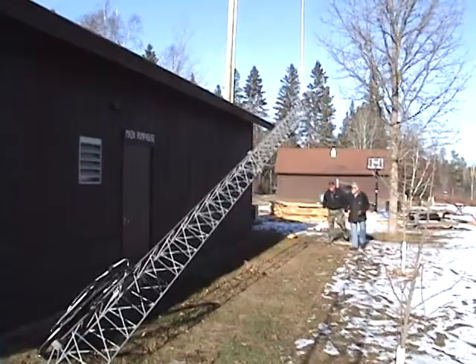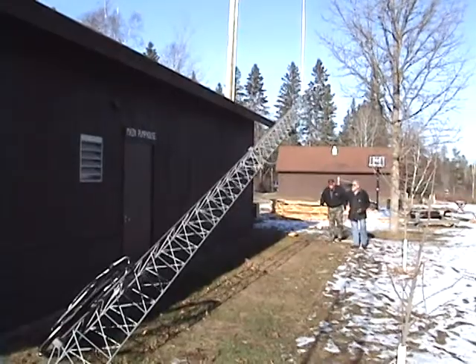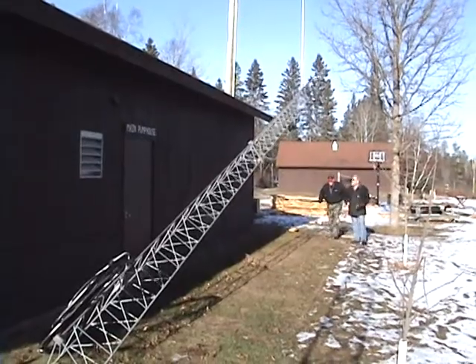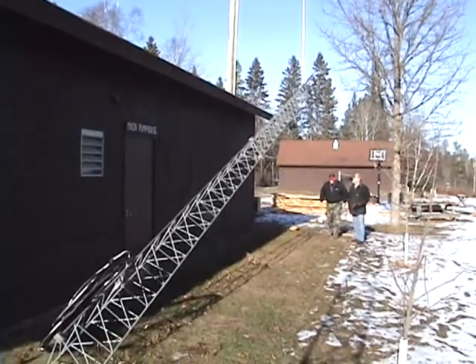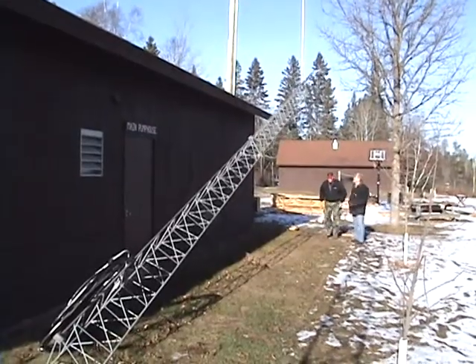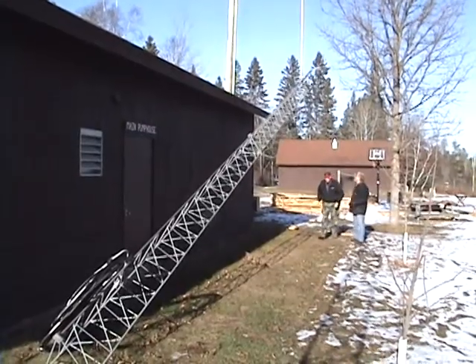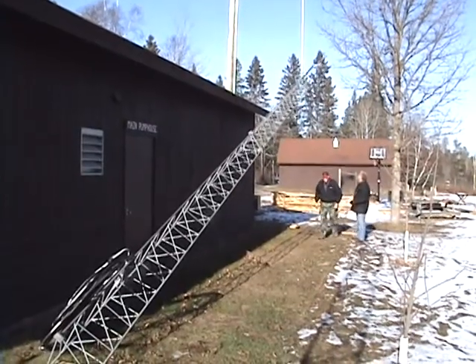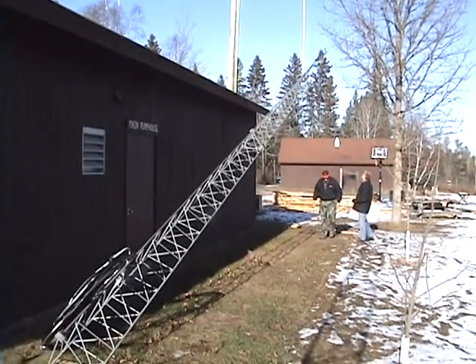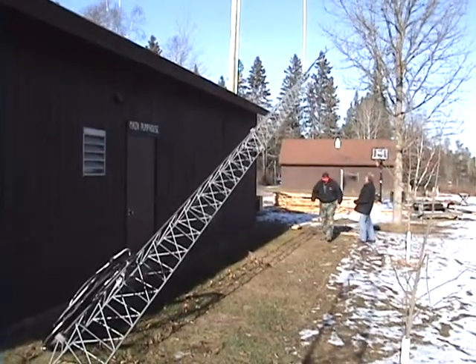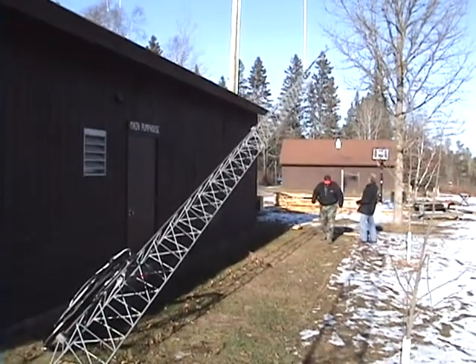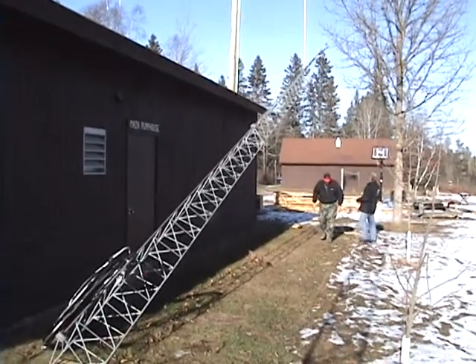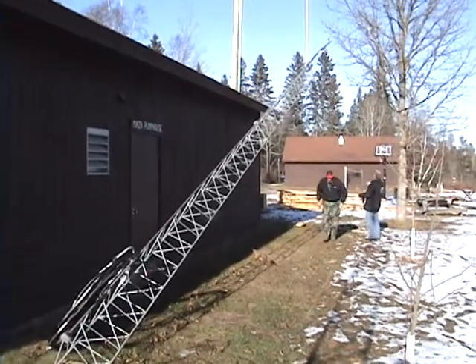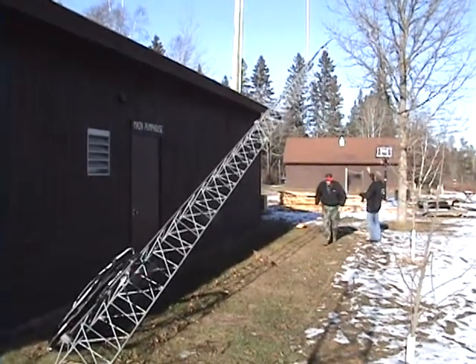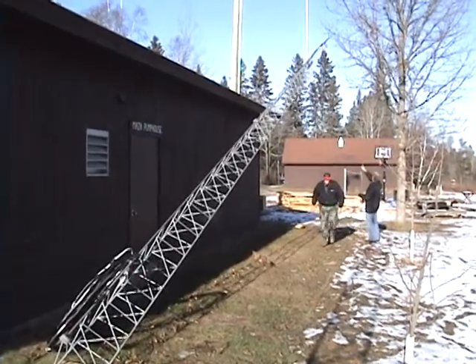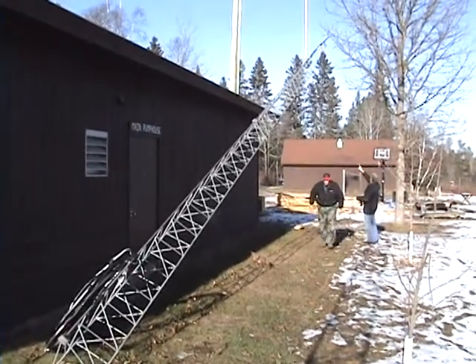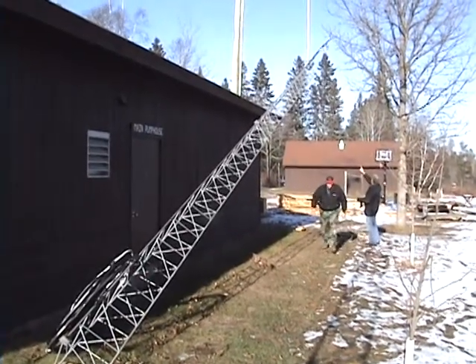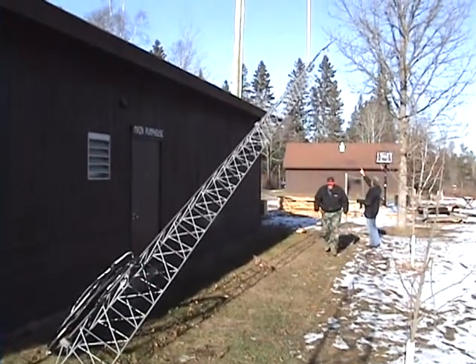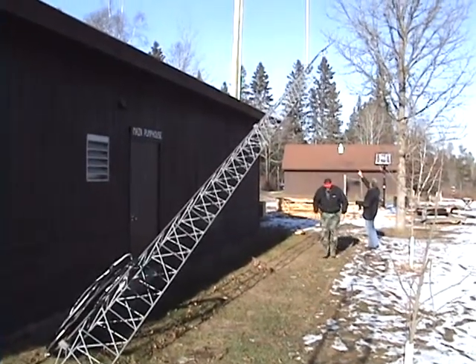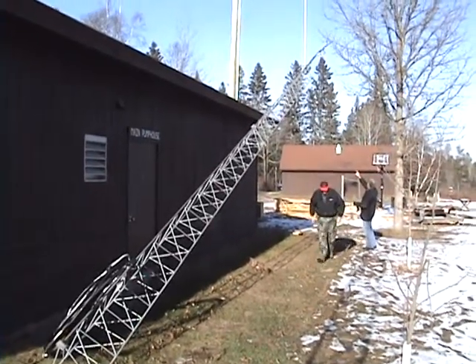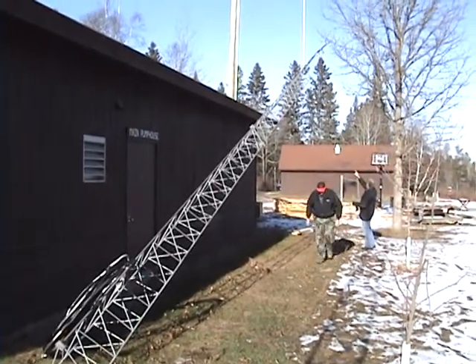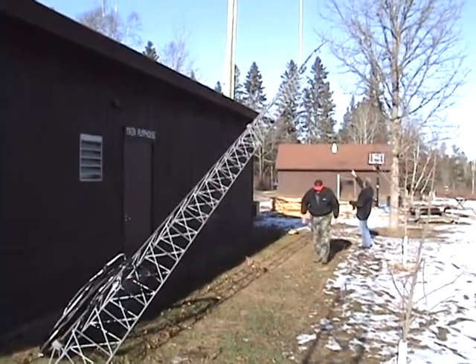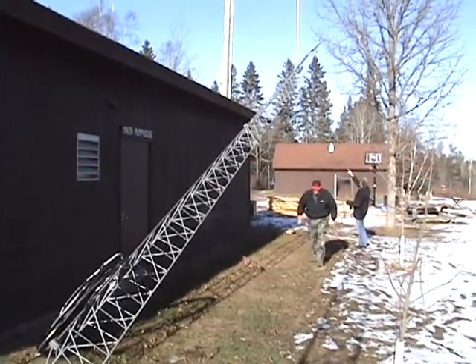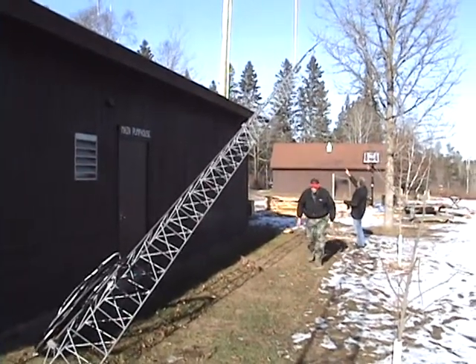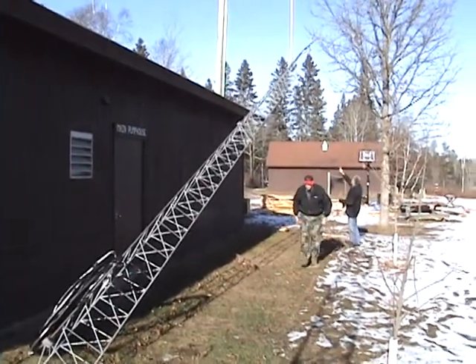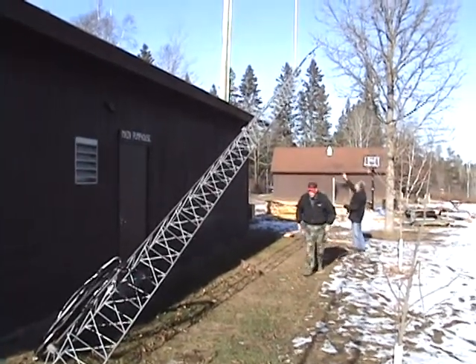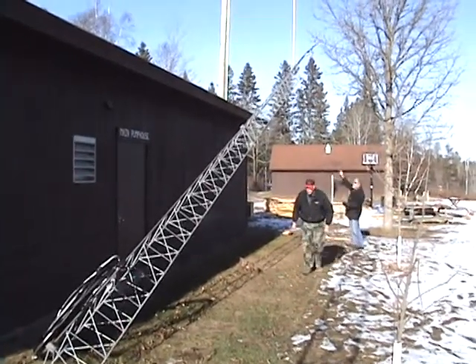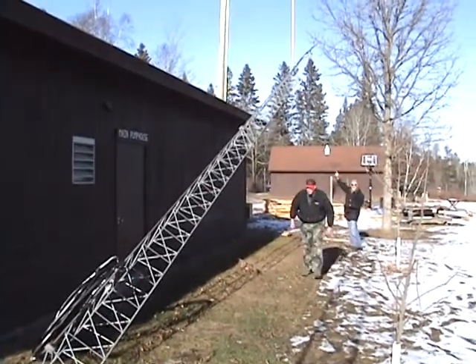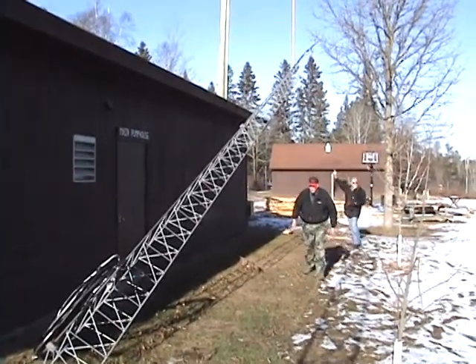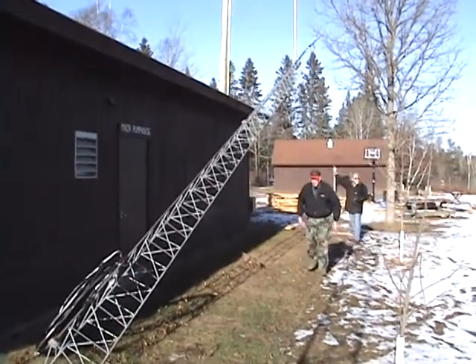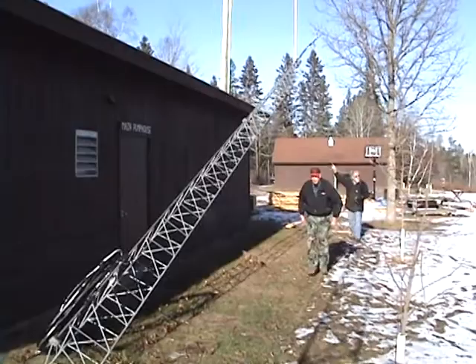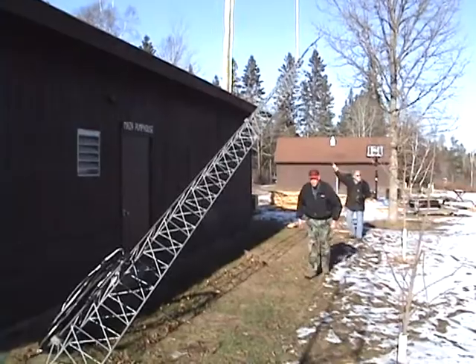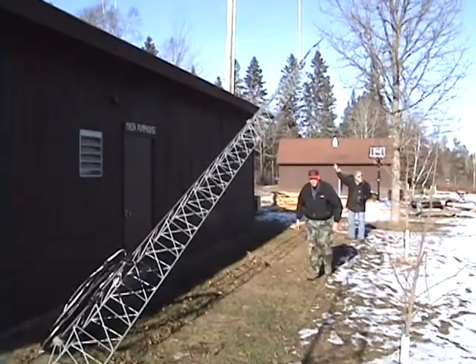And of course, according to all plans, the rope did tangle up. It didn't climb up to the top of the antenna.